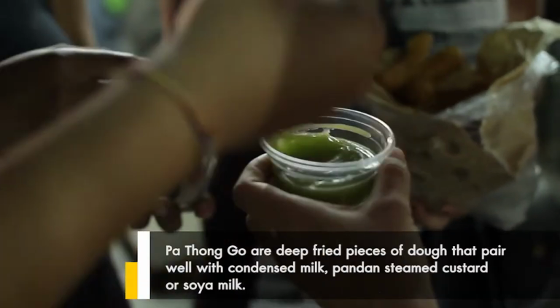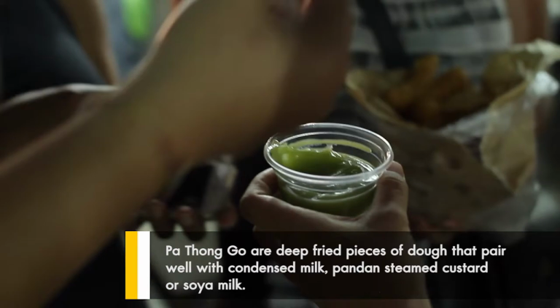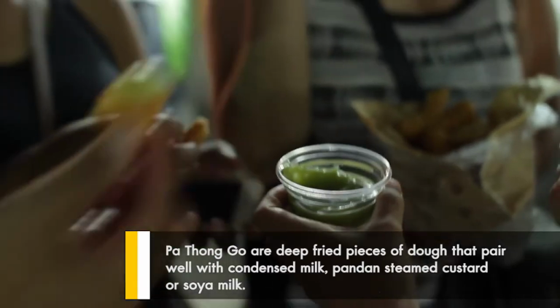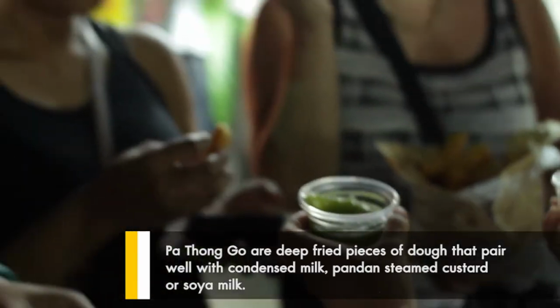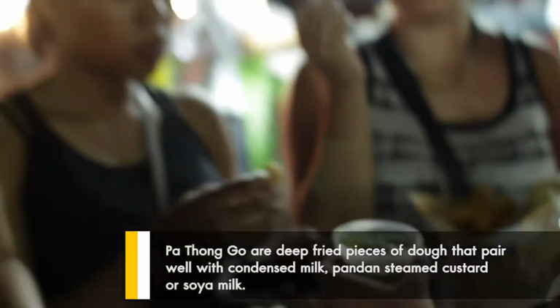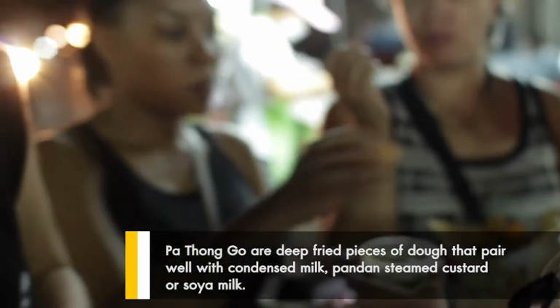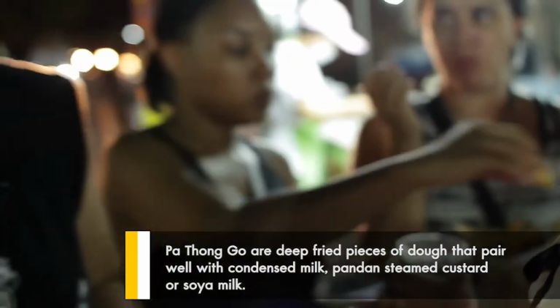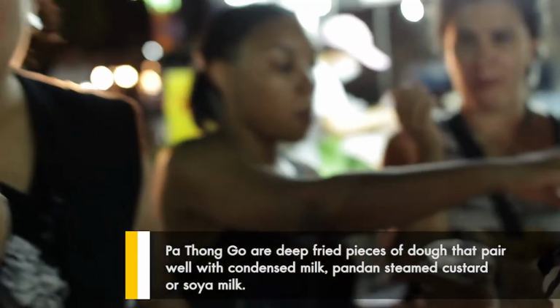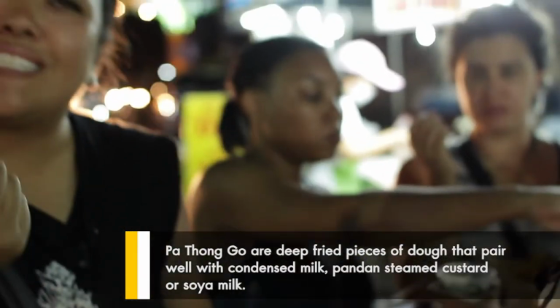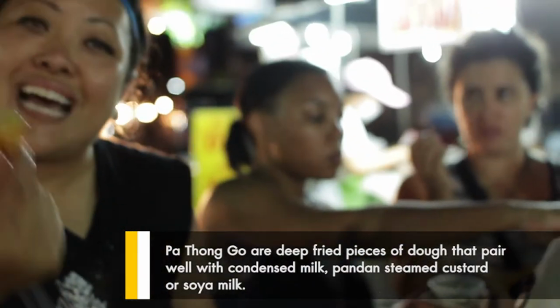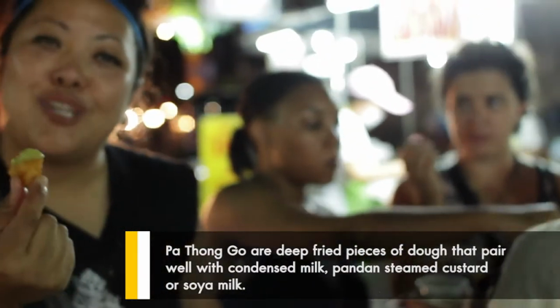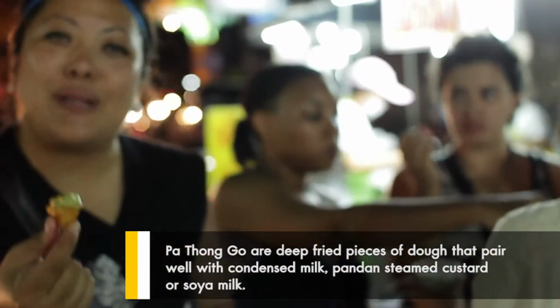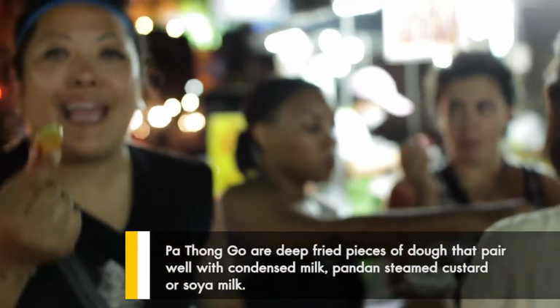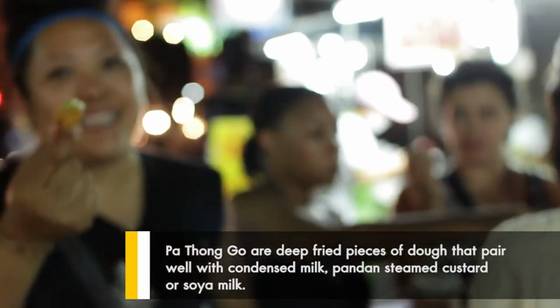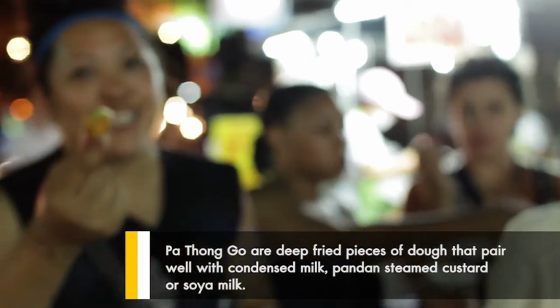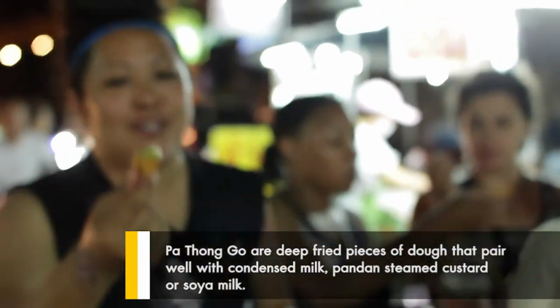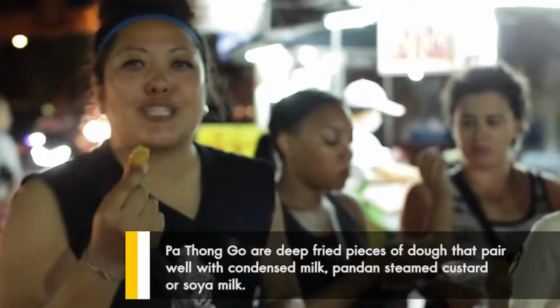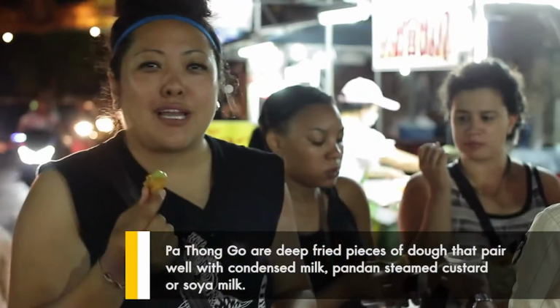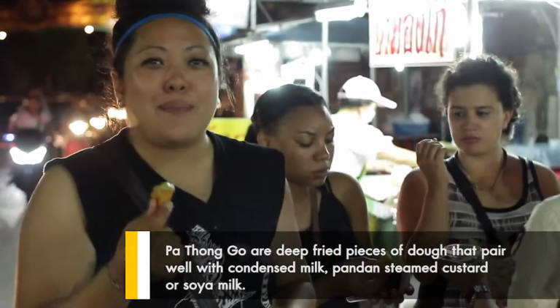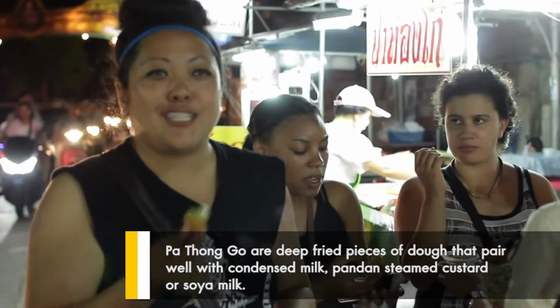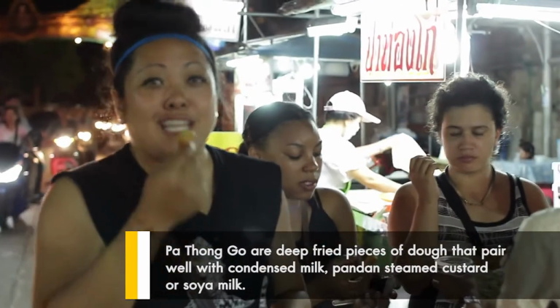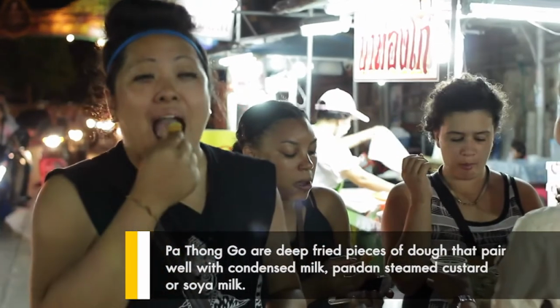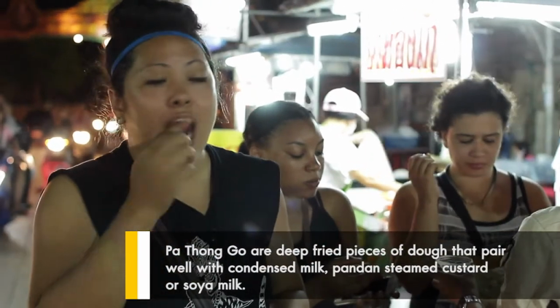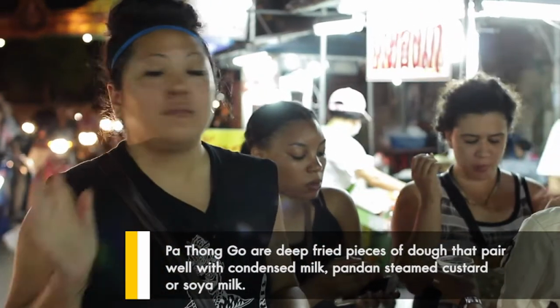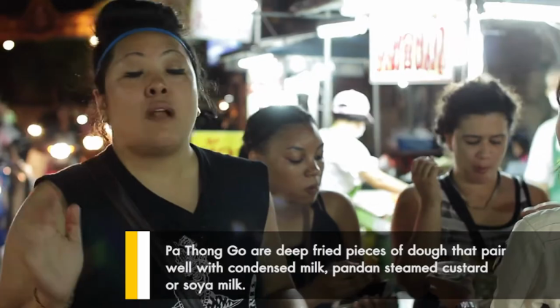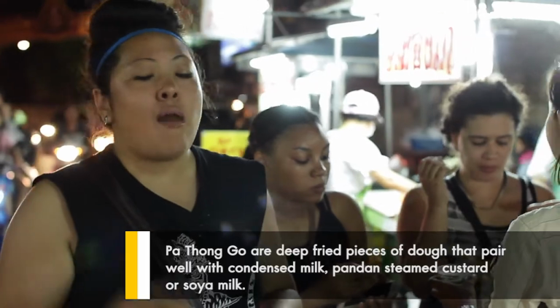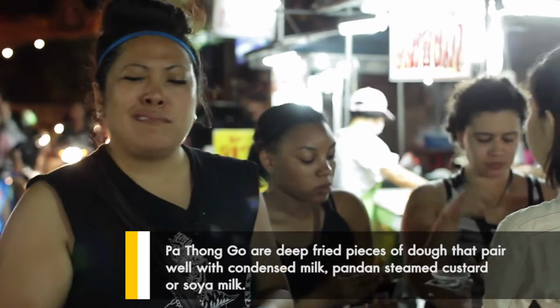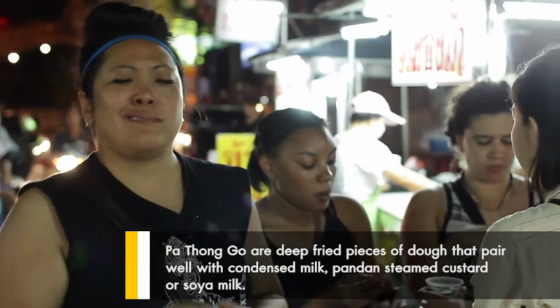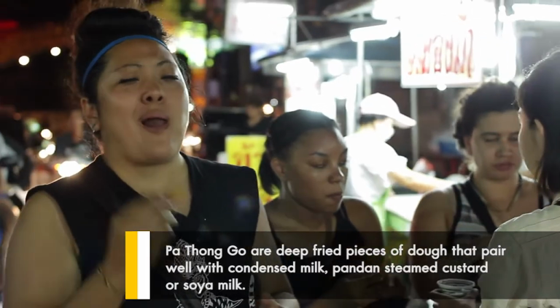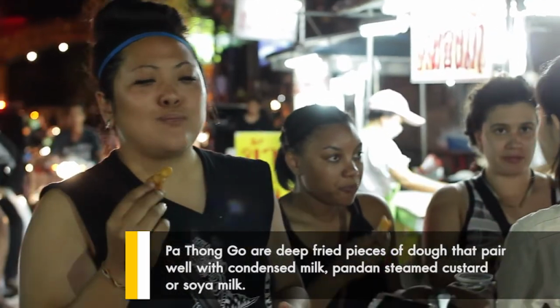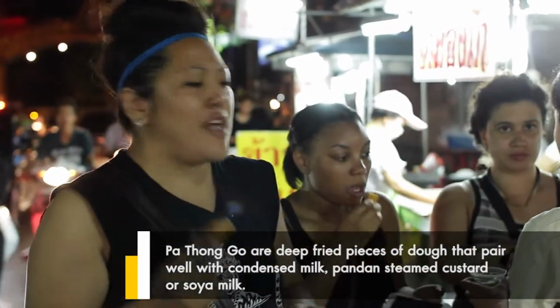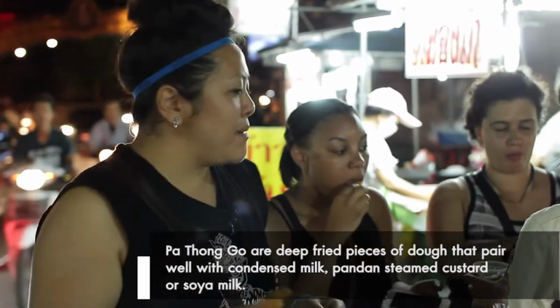So we've got patanko, which is a Thai donut and custard. It's a great combination. Love it.